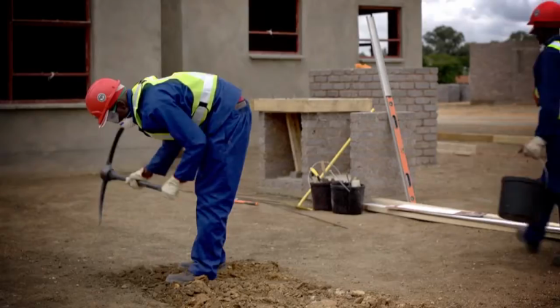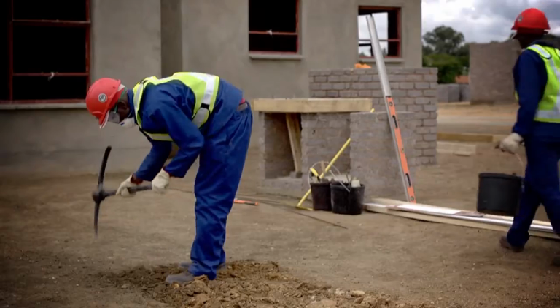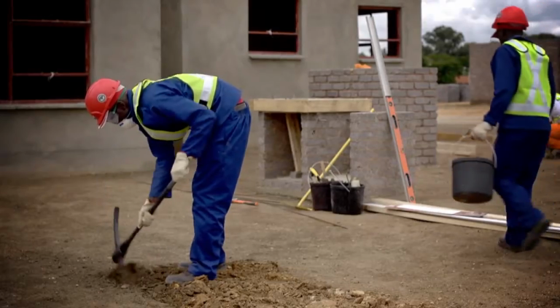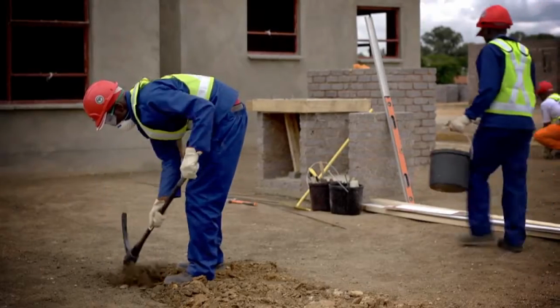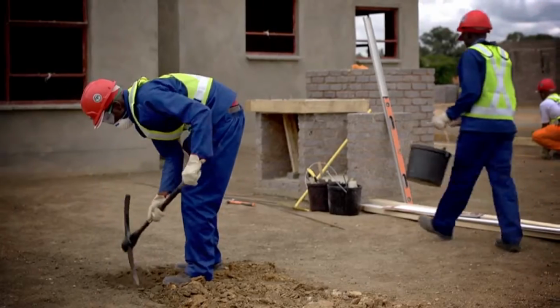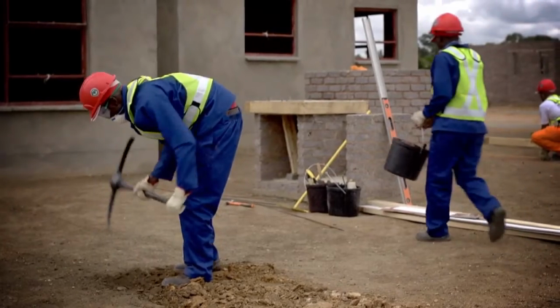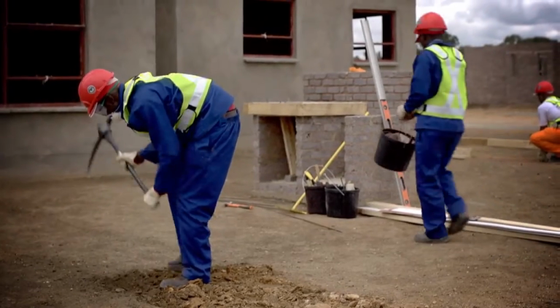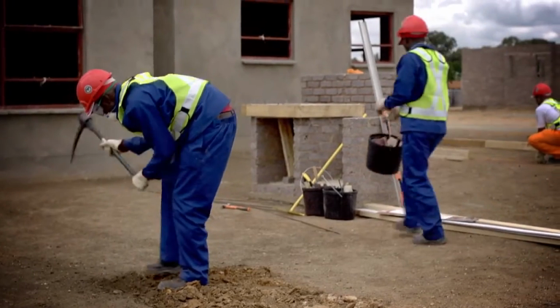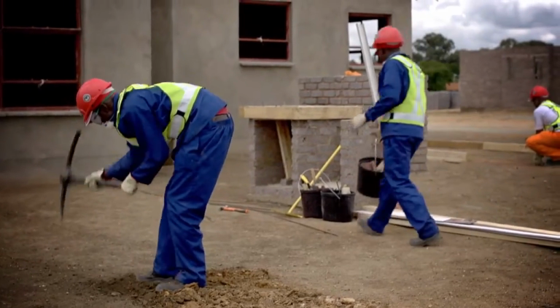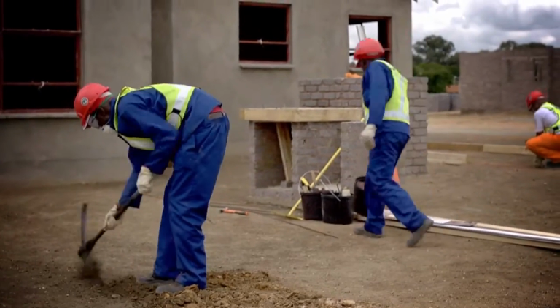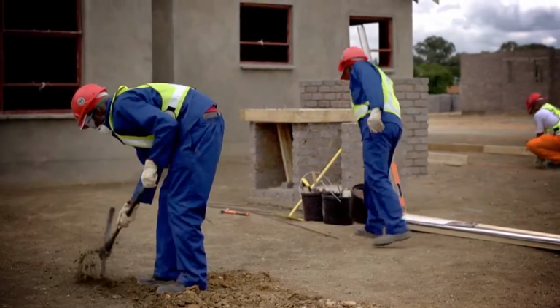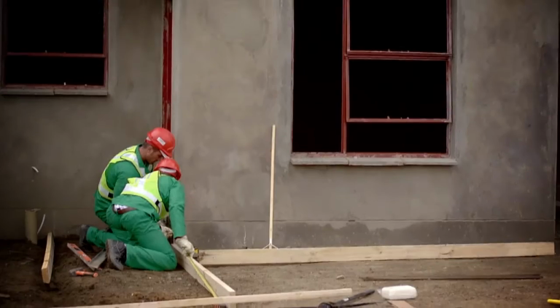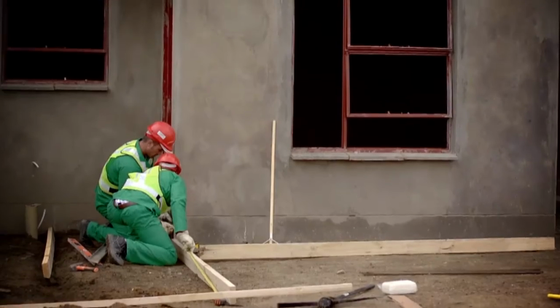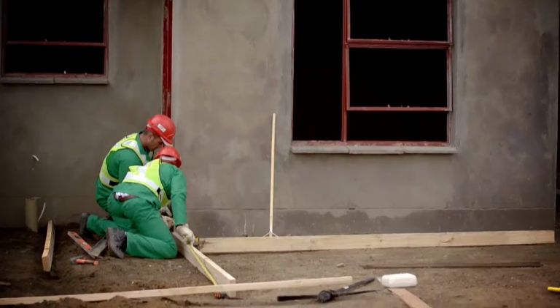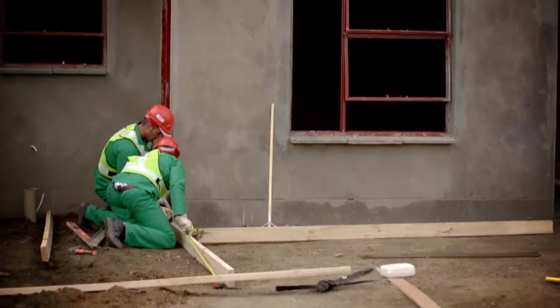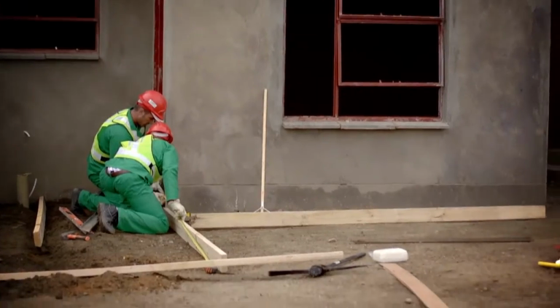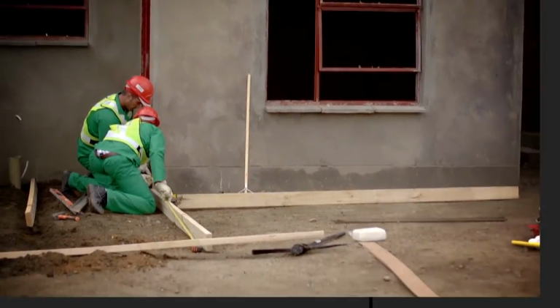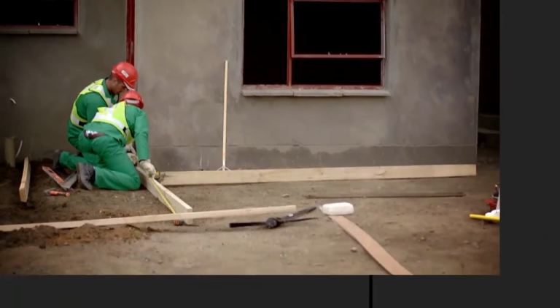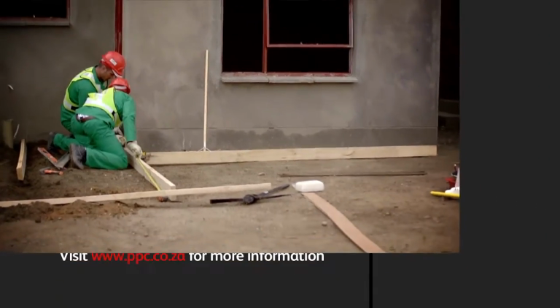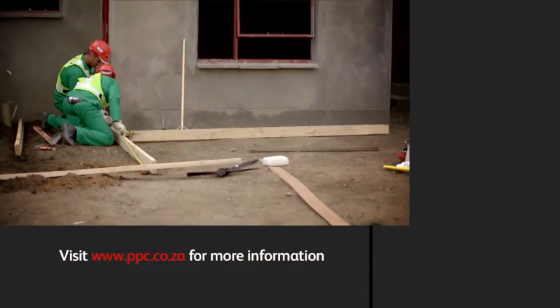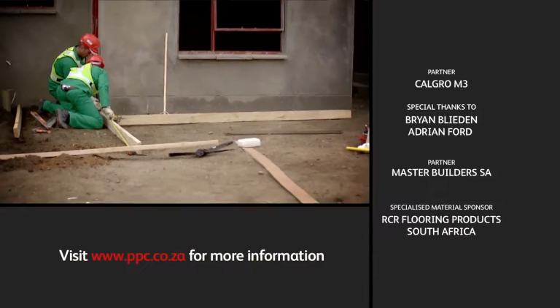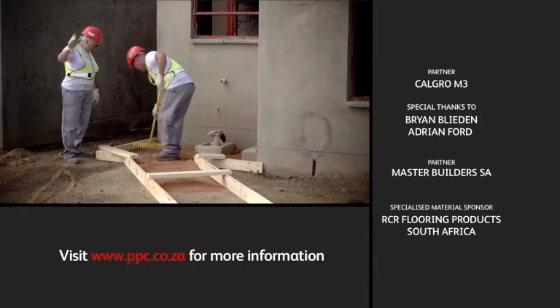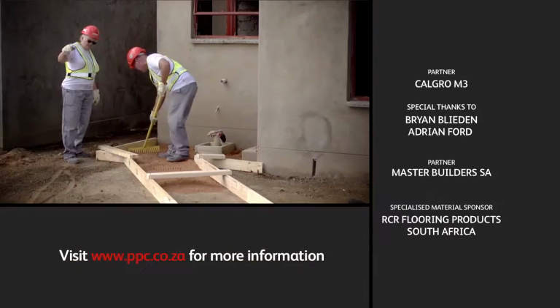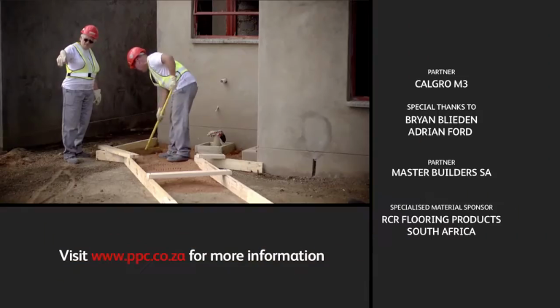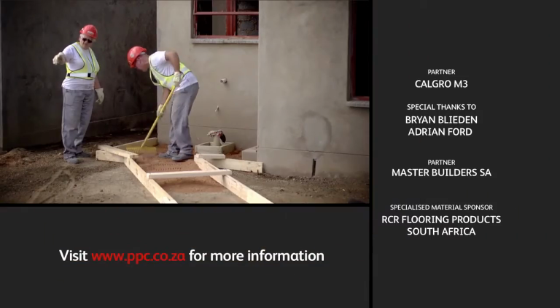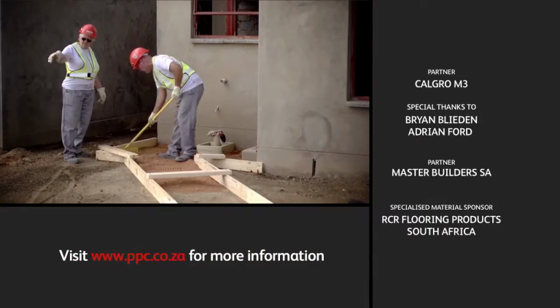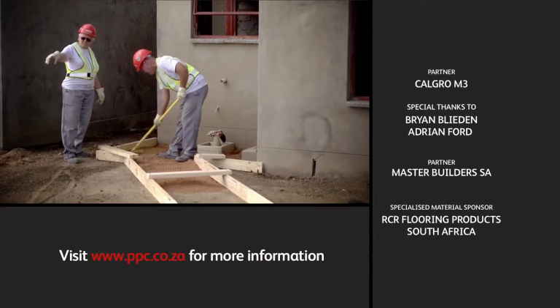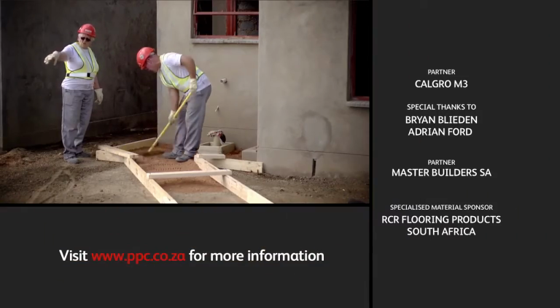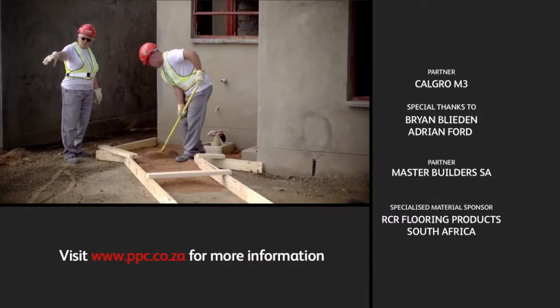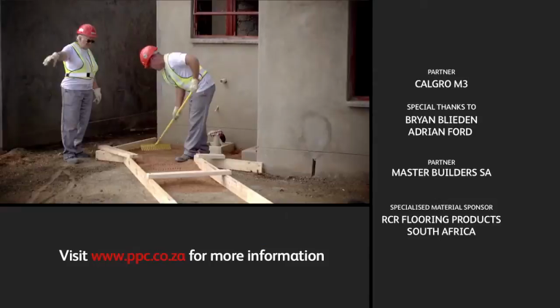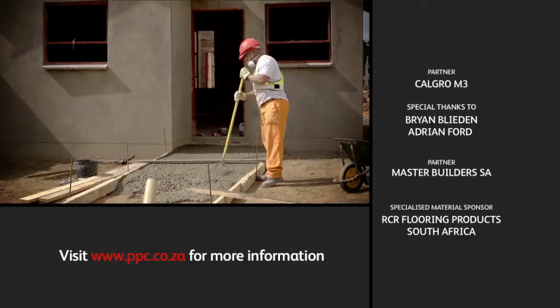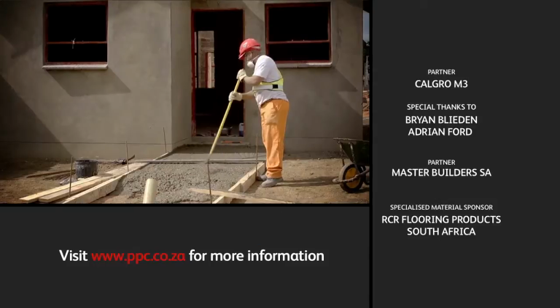Coming up in Episode 5 of Building Better Homes, brought to you by PPC Cement.